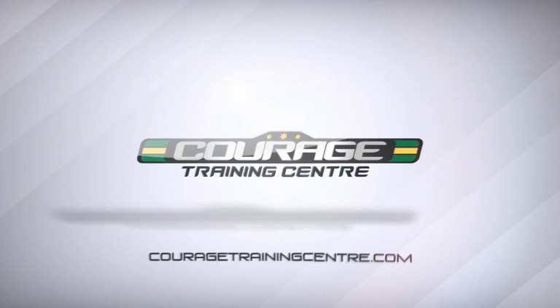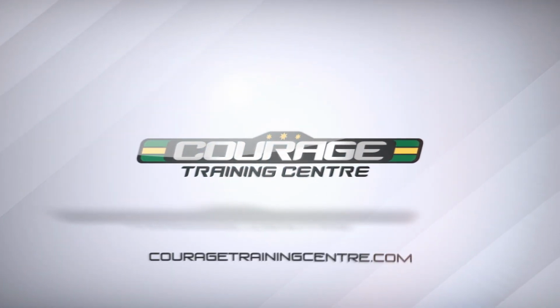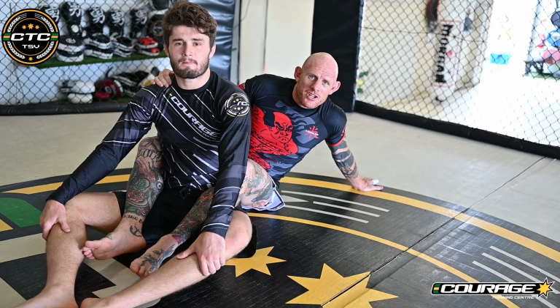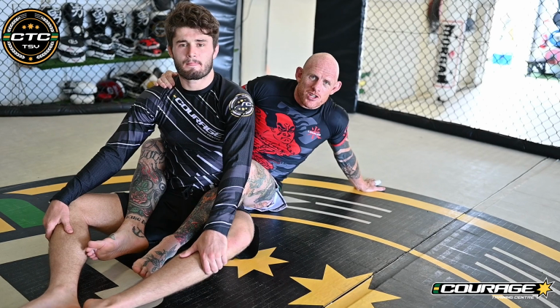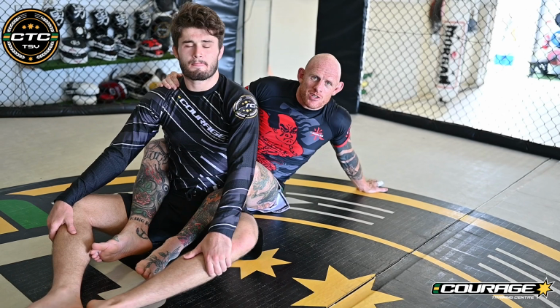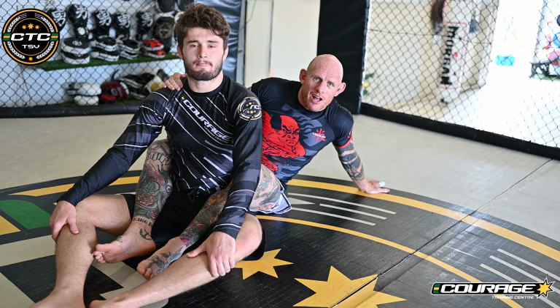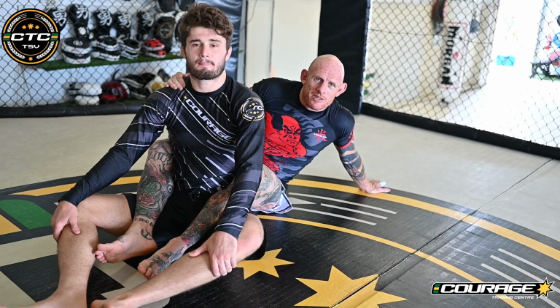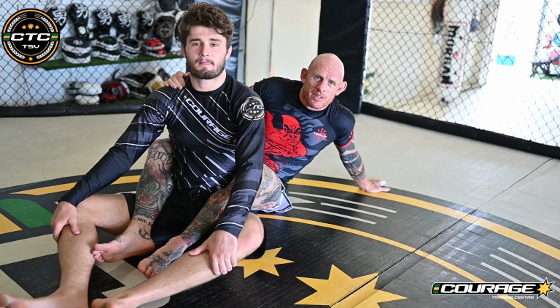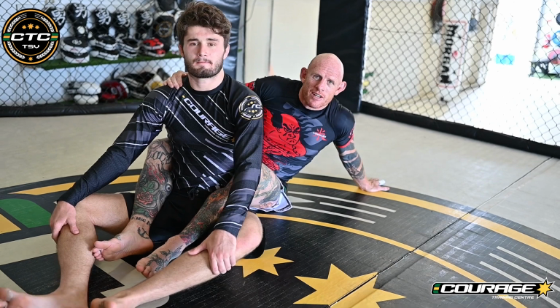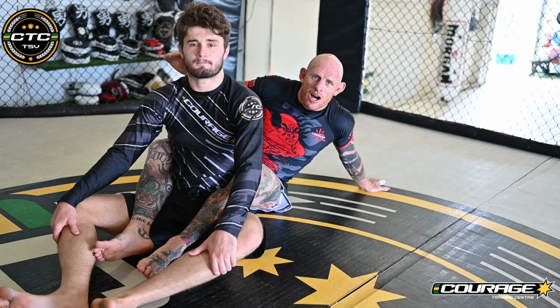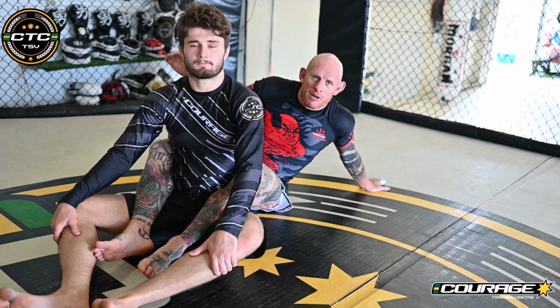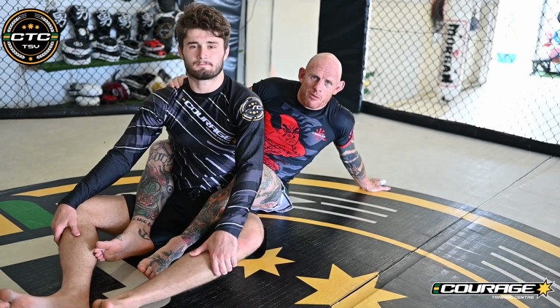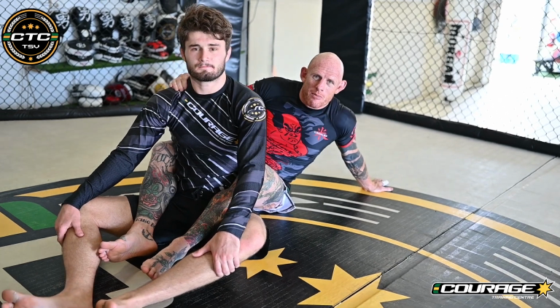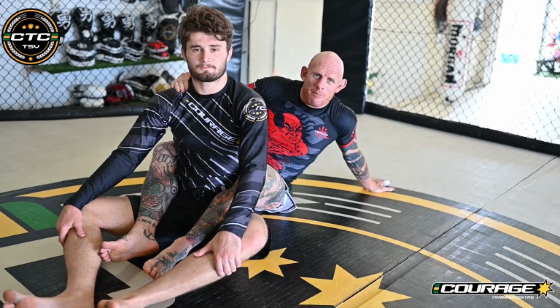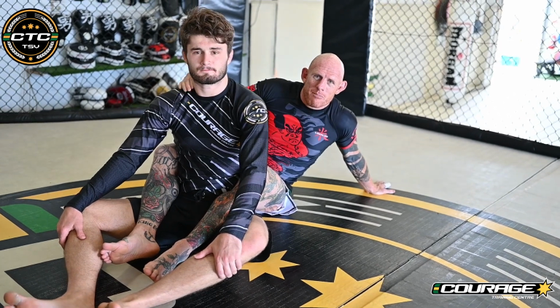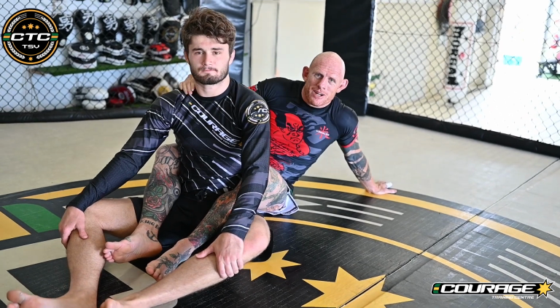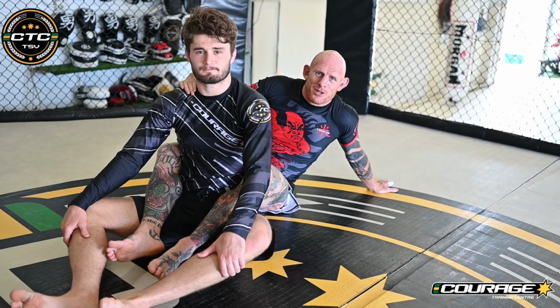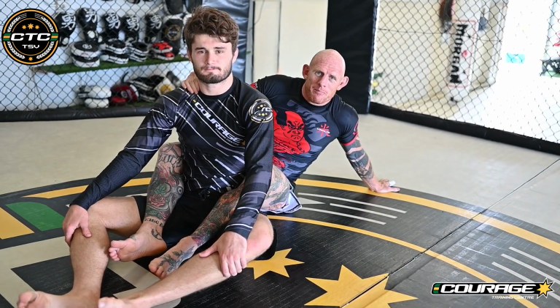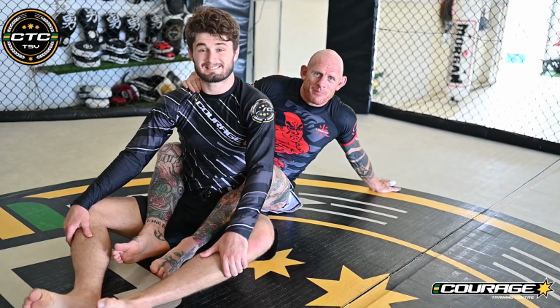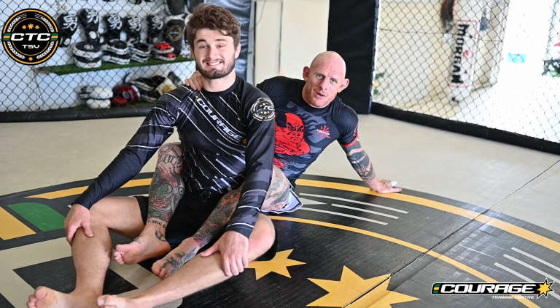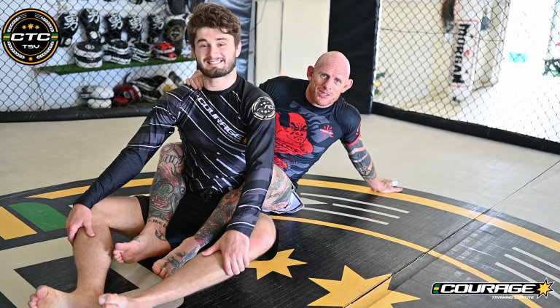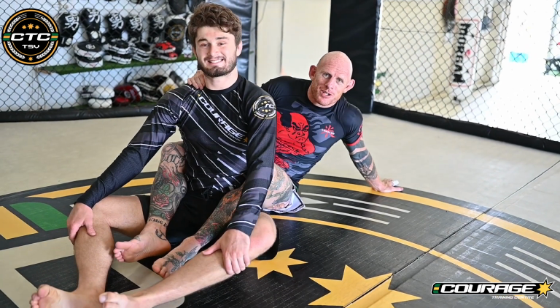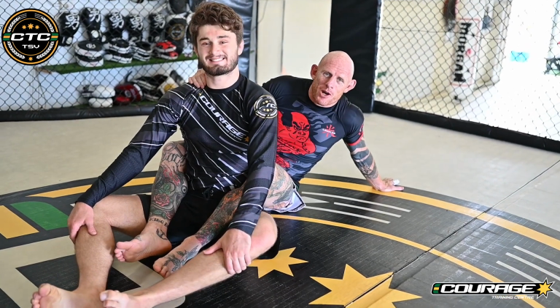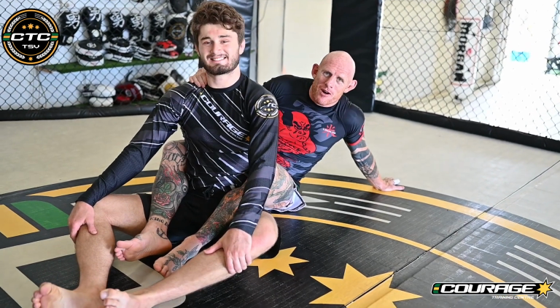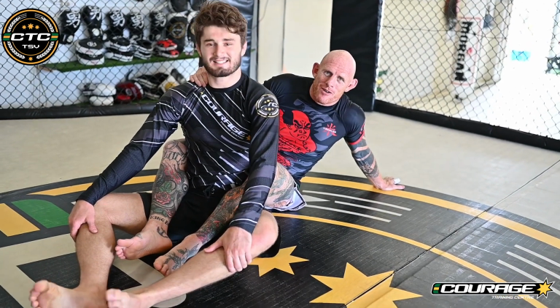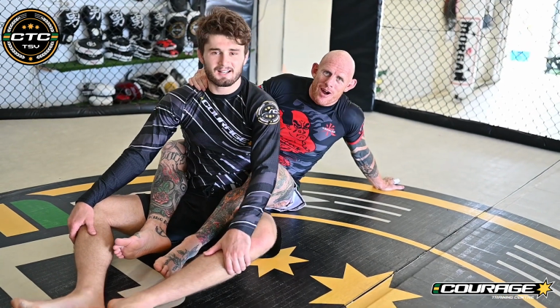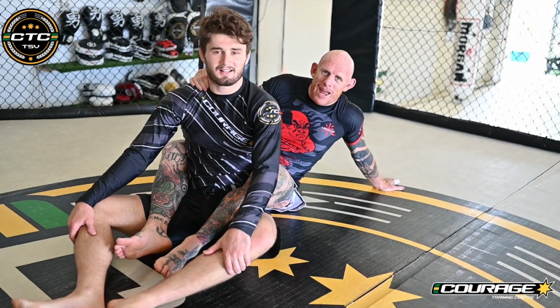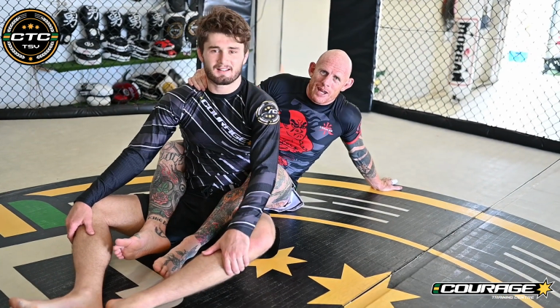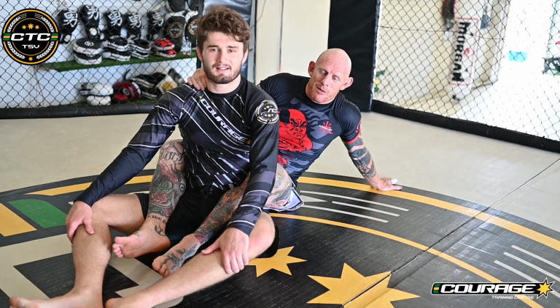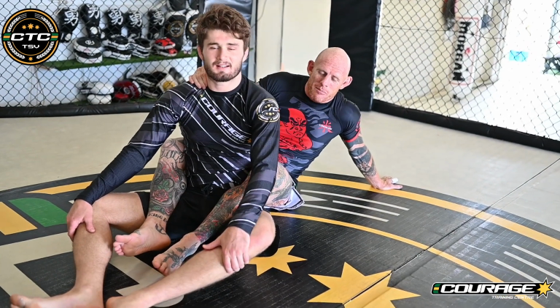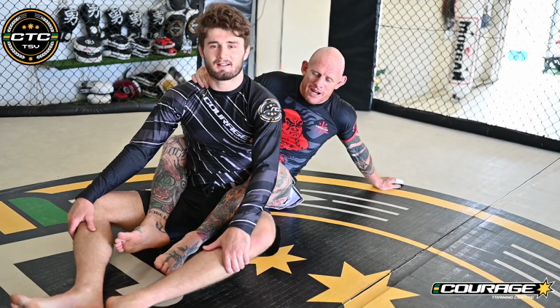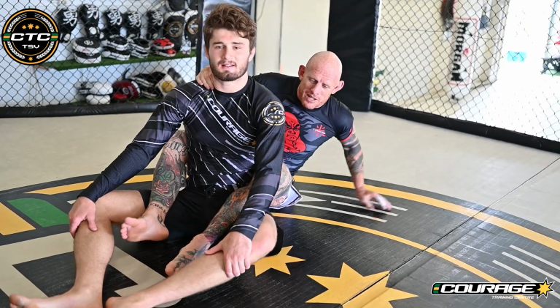Hey Jiu Jitsu lovers, I'm here with my mate Bricktop and we're just going to go over a back attack.